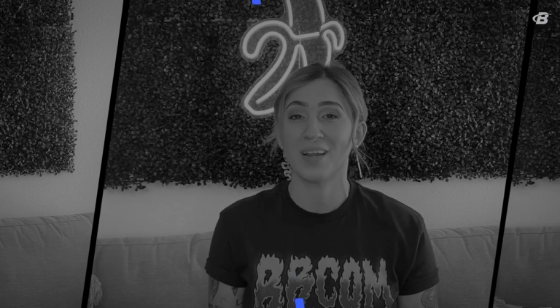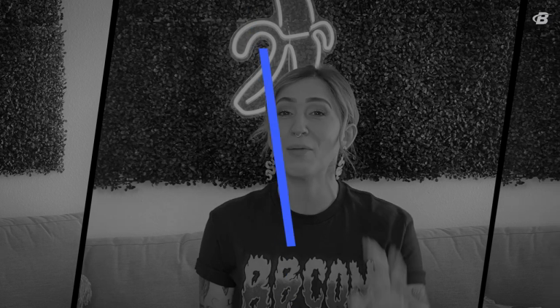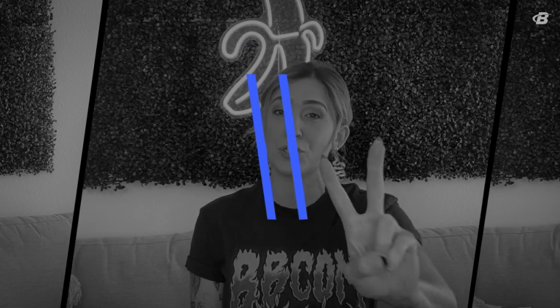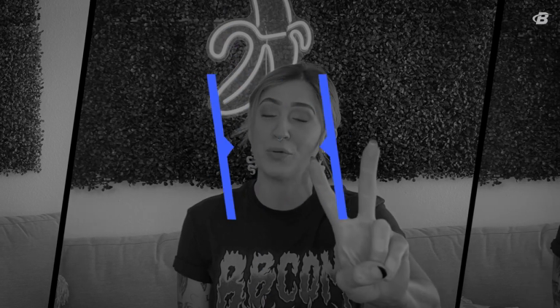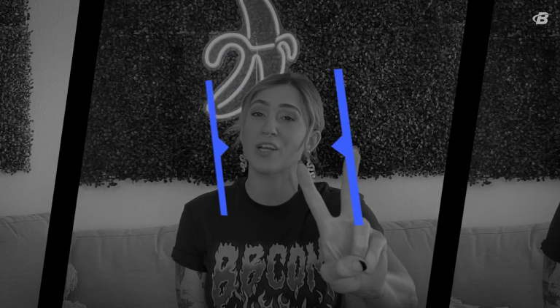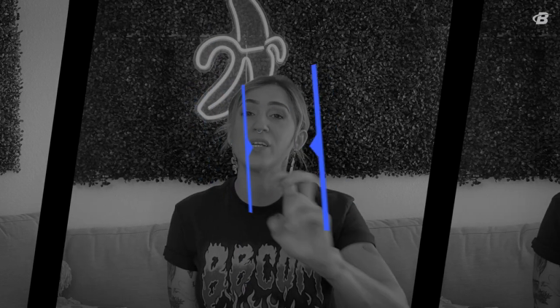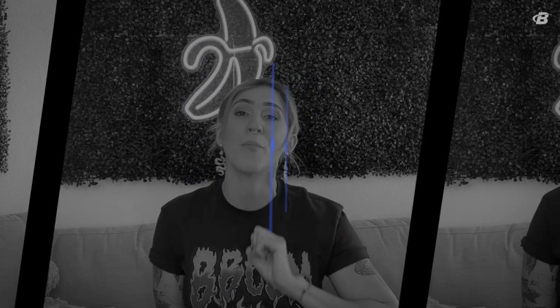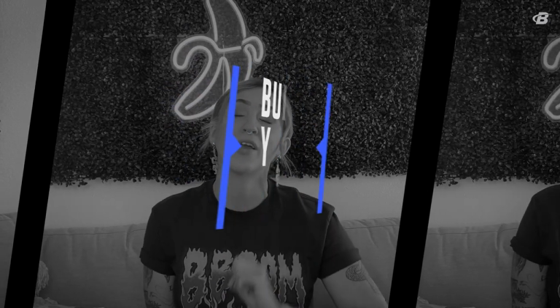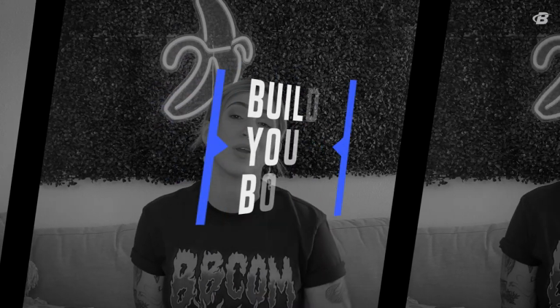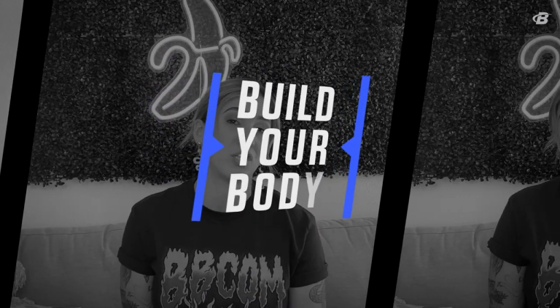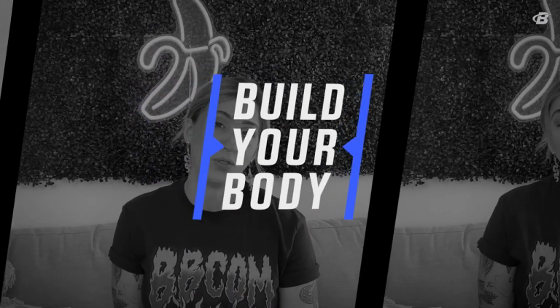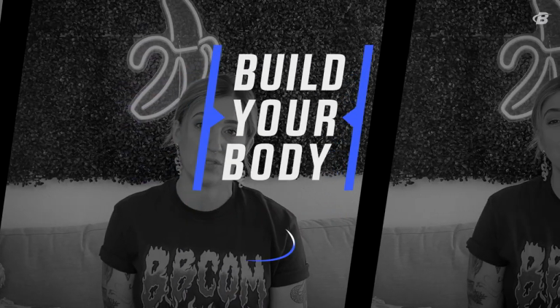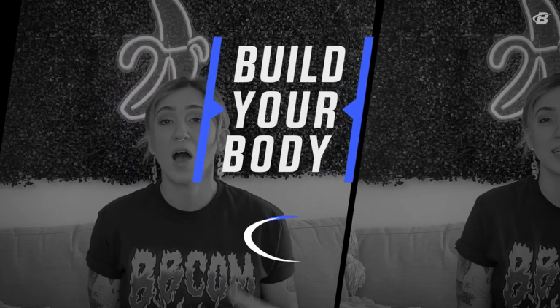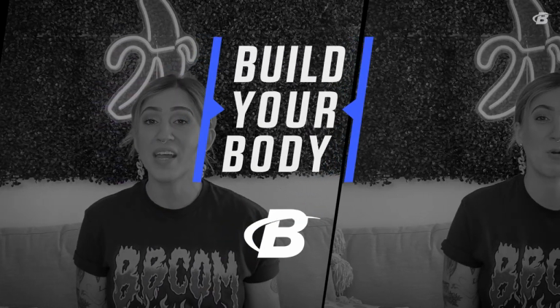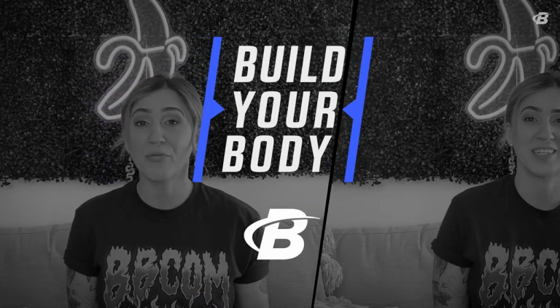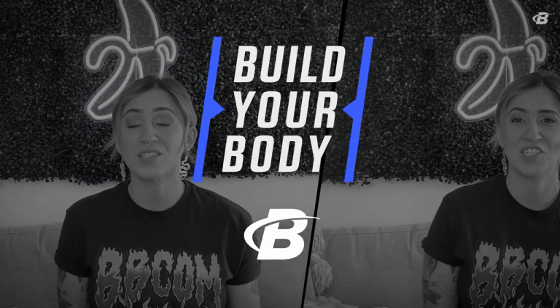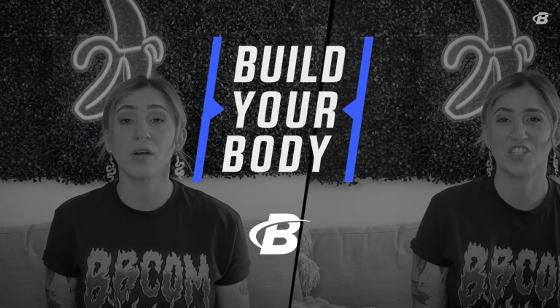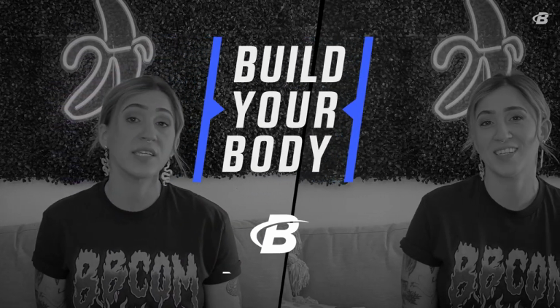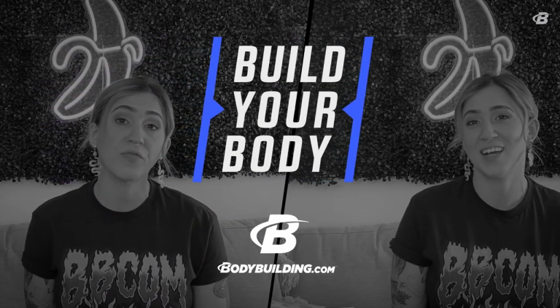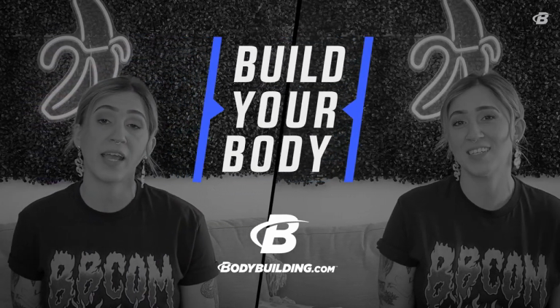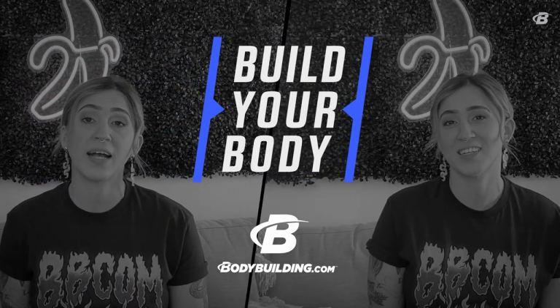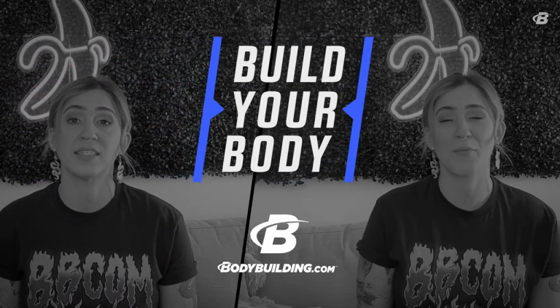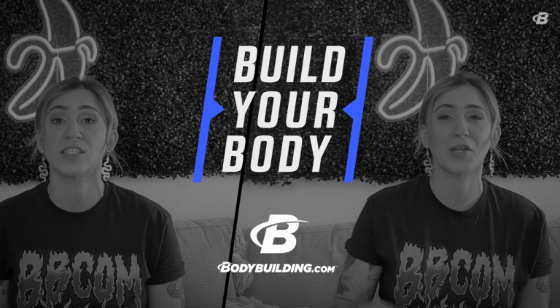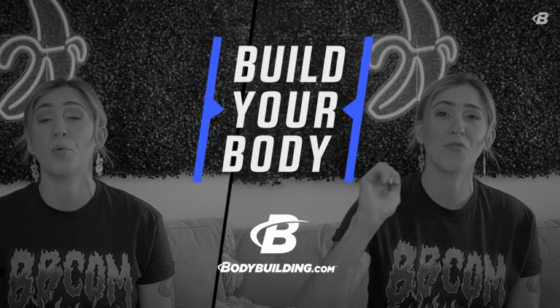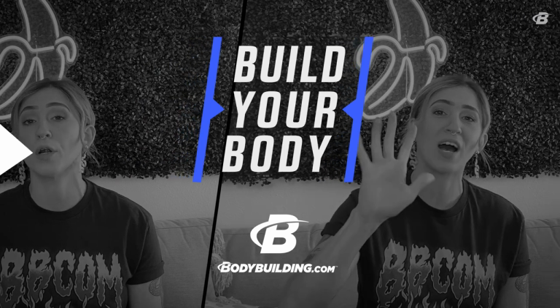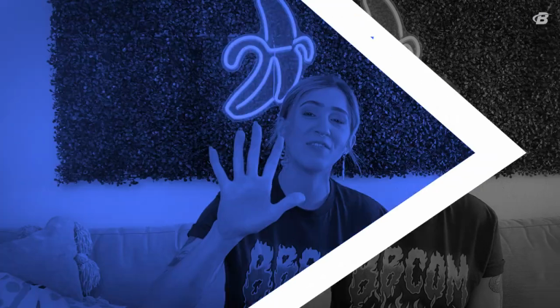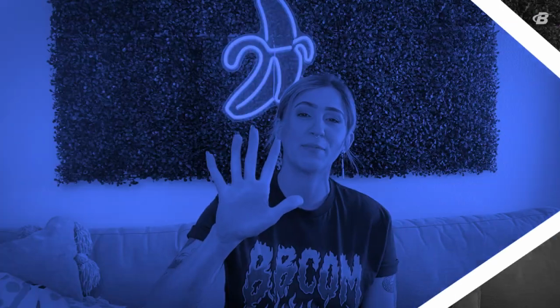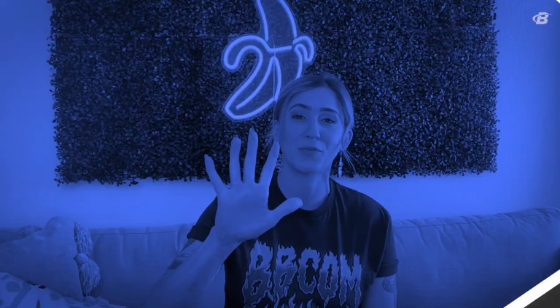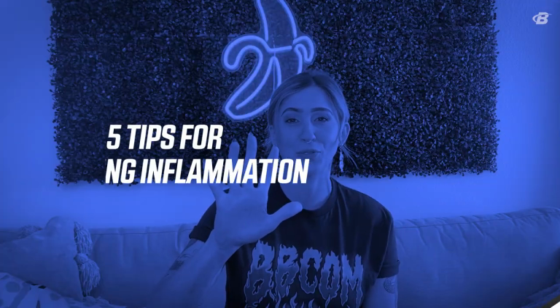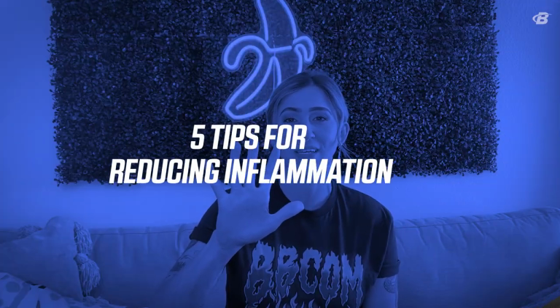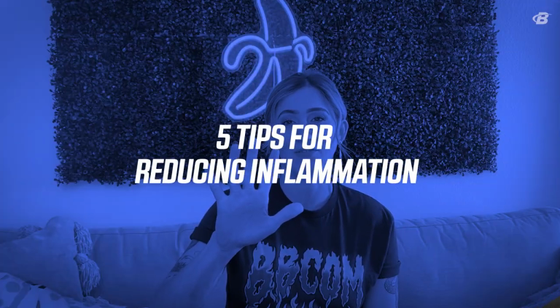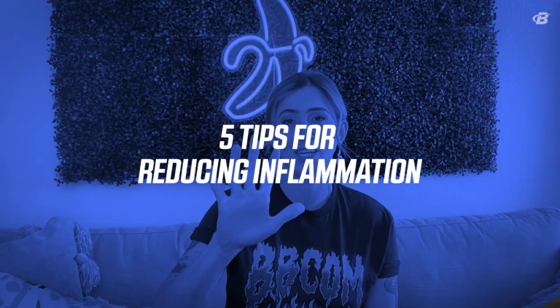Hey, what's up? I am bodybuilding.com master coach and sports dietitian Jessica Isaacs. Today I'm bringing you five tips for reducing inflammation.